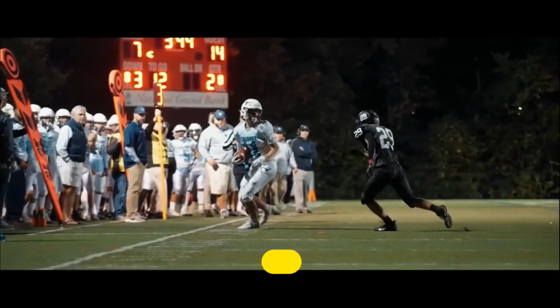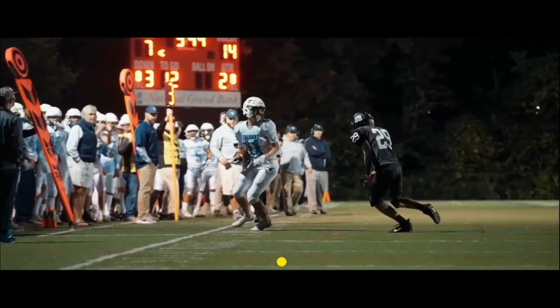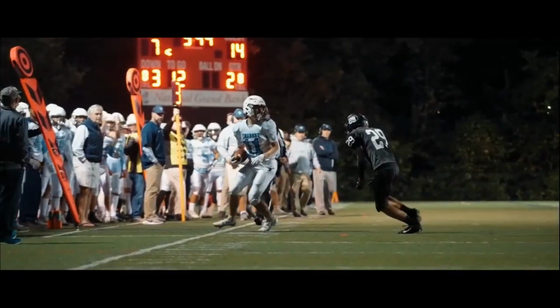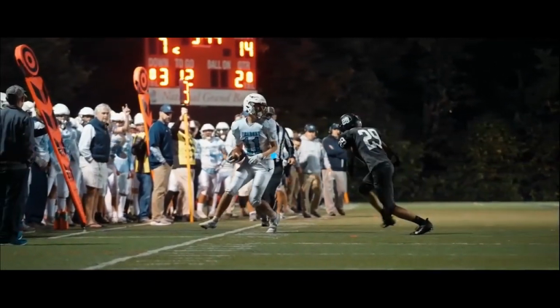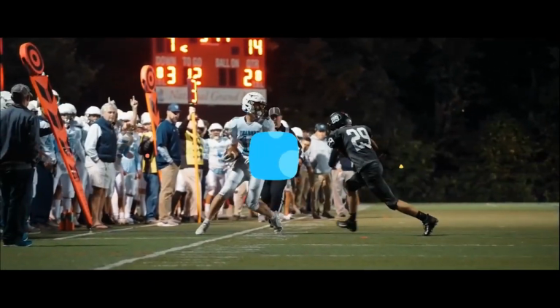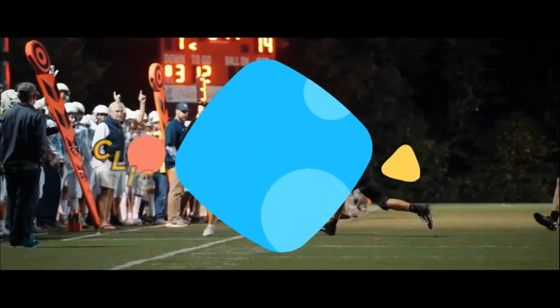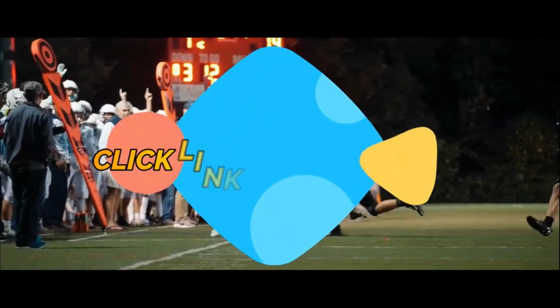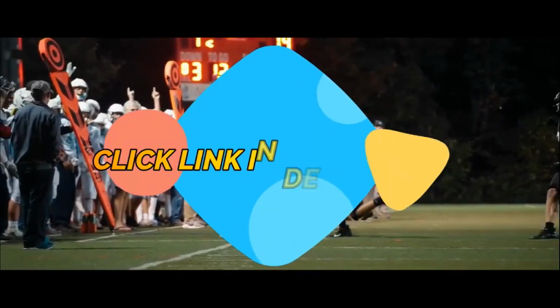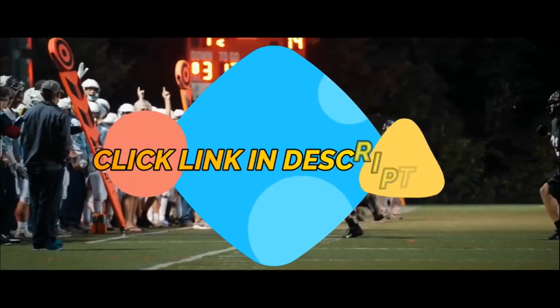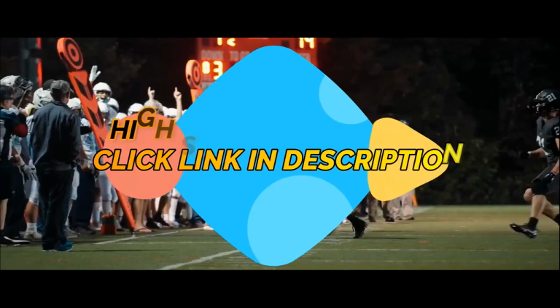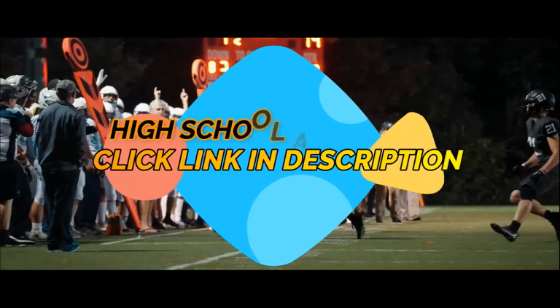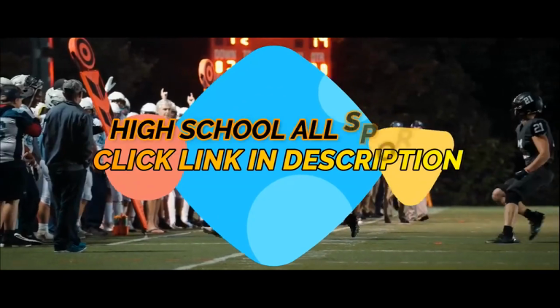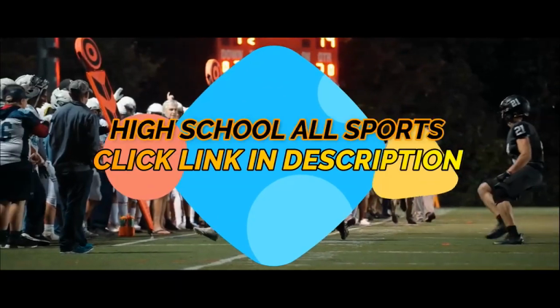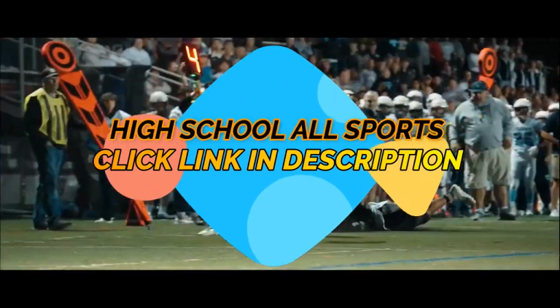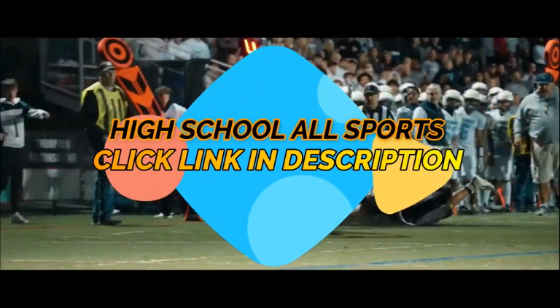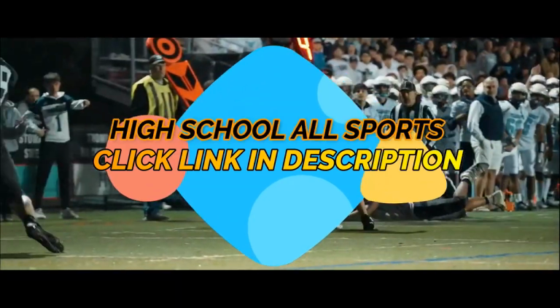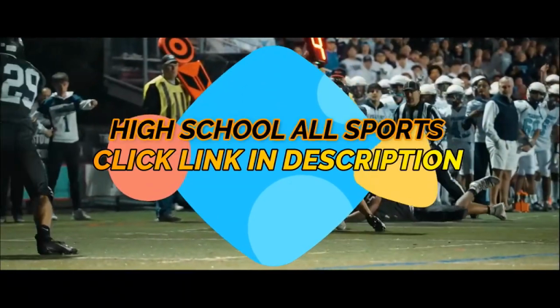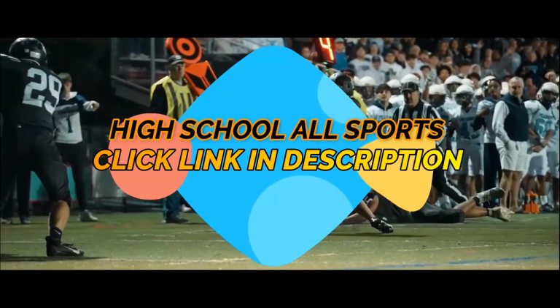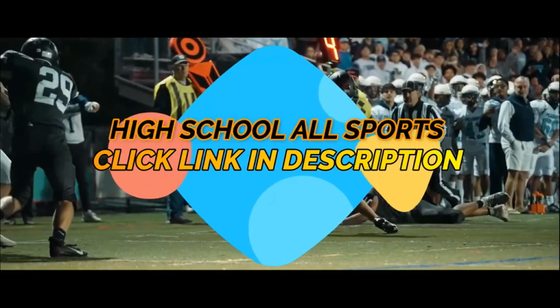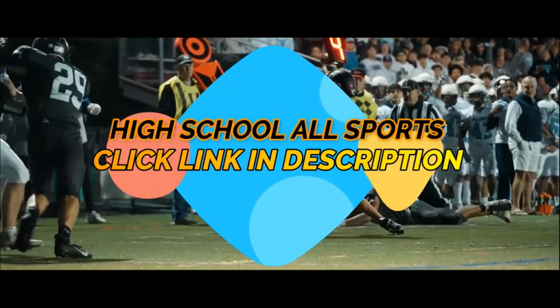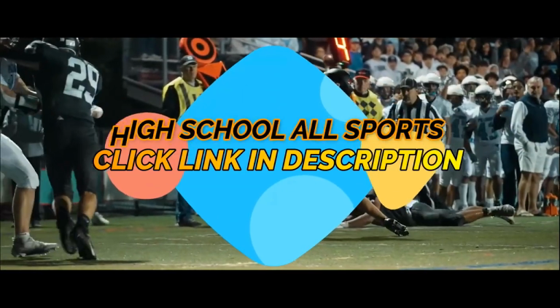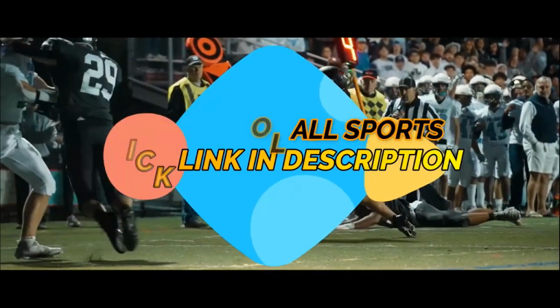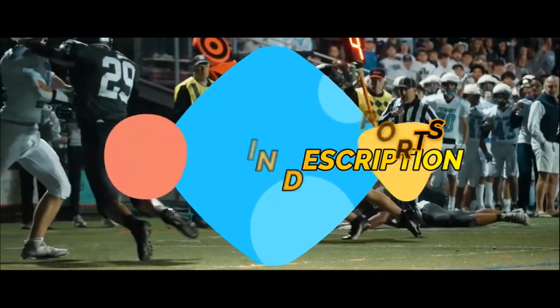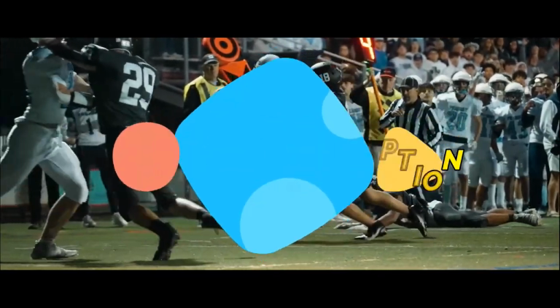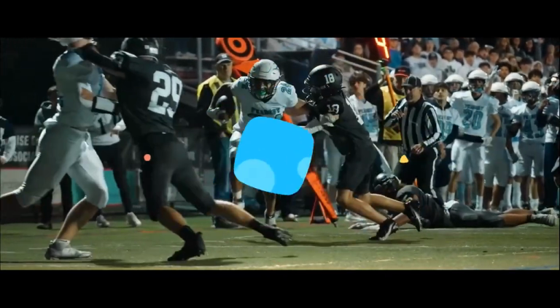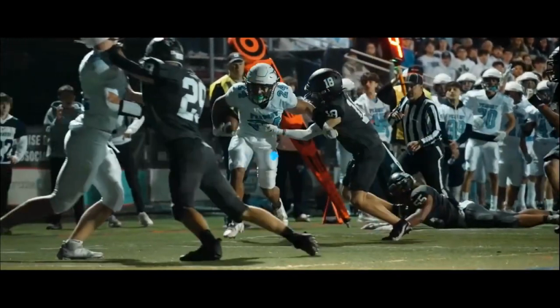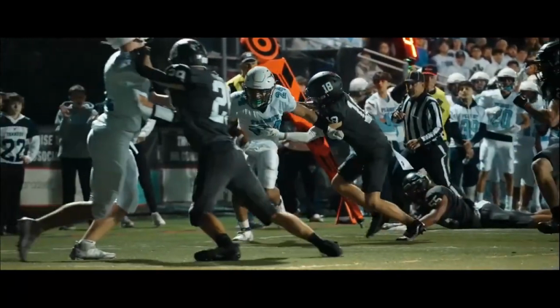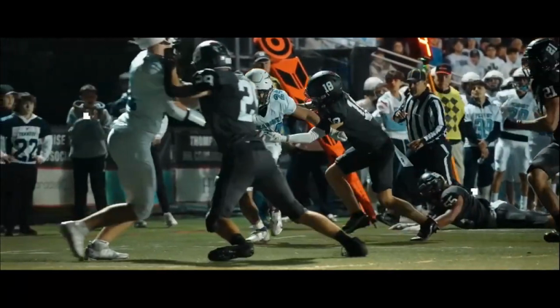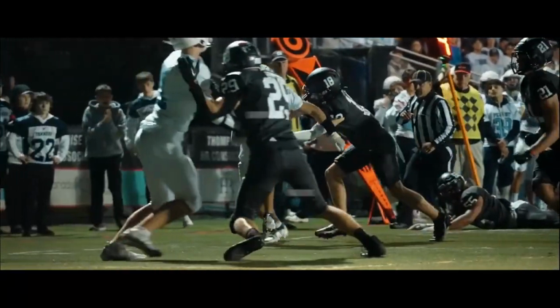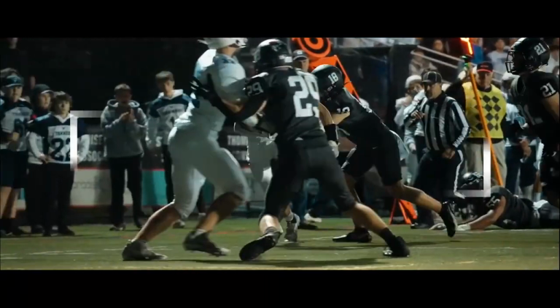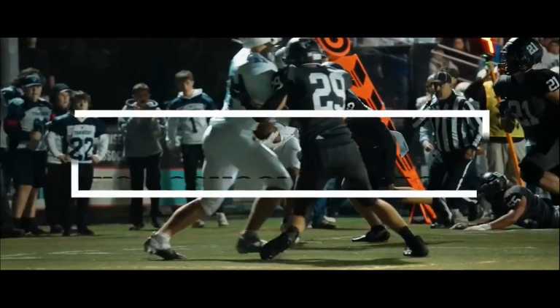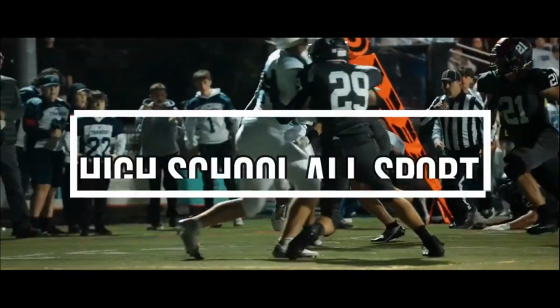Two receivers near side. Johns gets the call again, puts his head down, goes into the end zone. Marble signals touchdown.